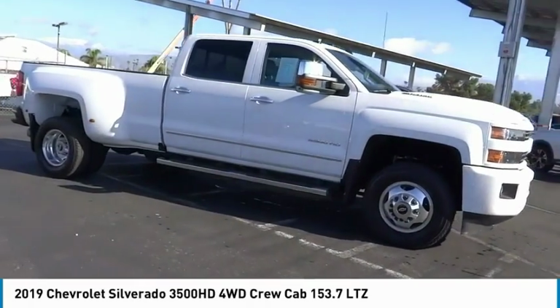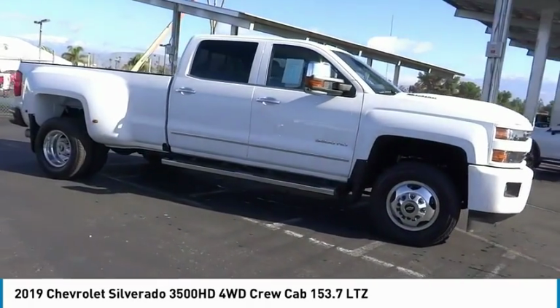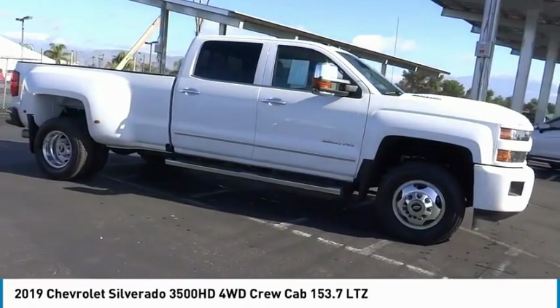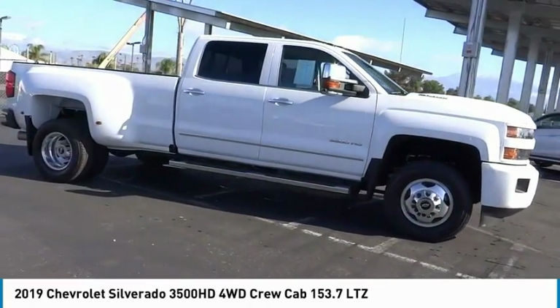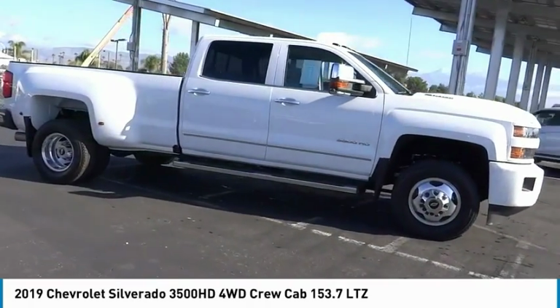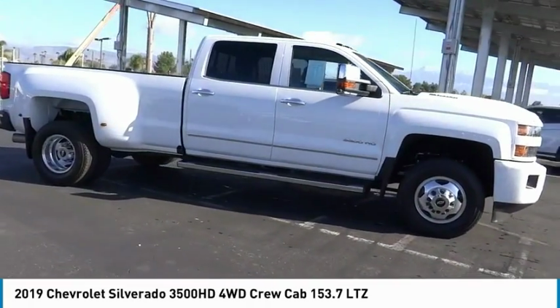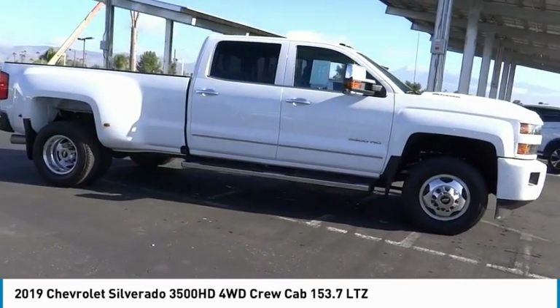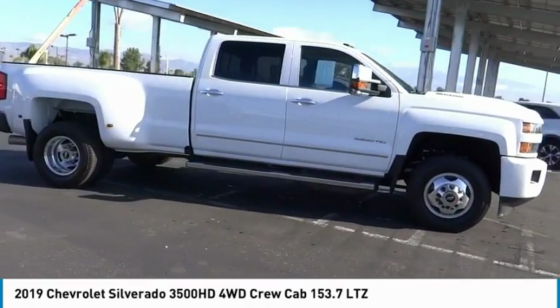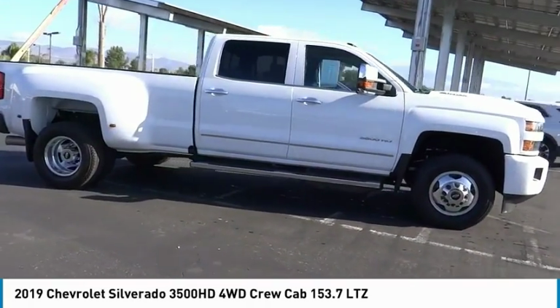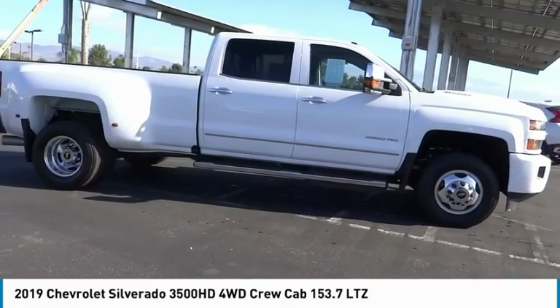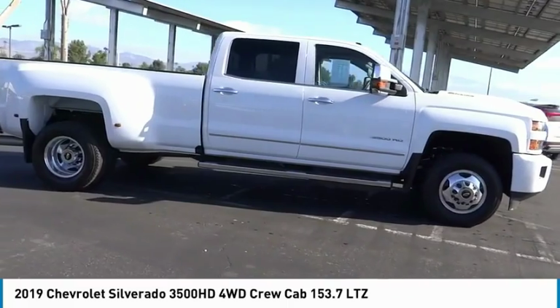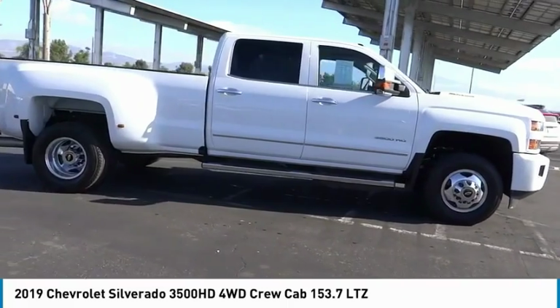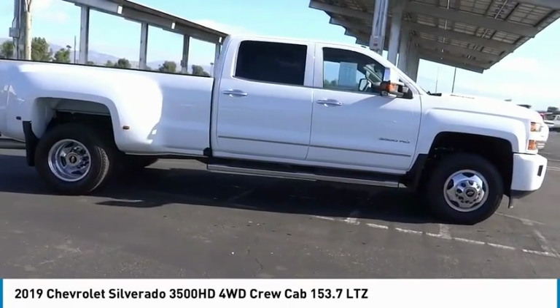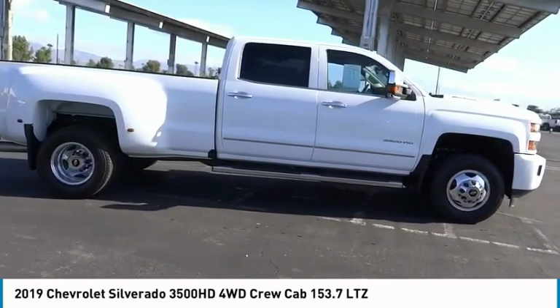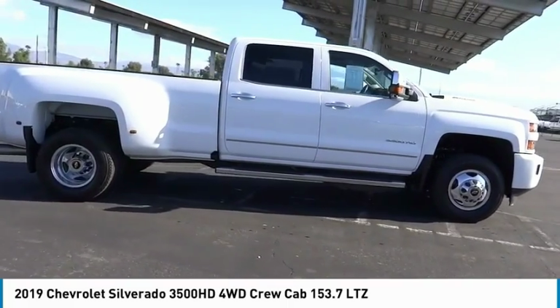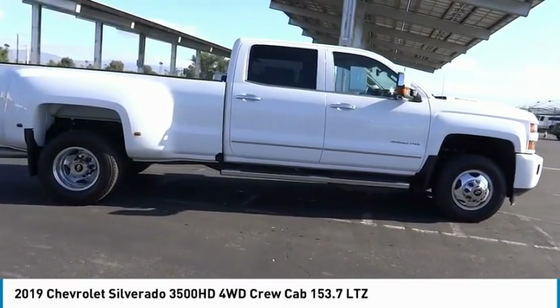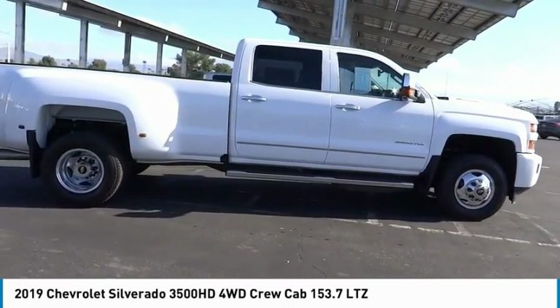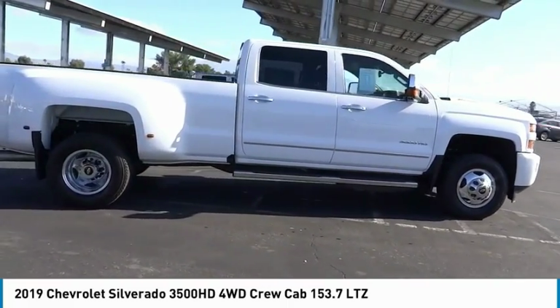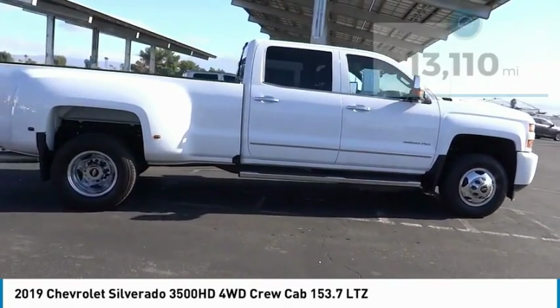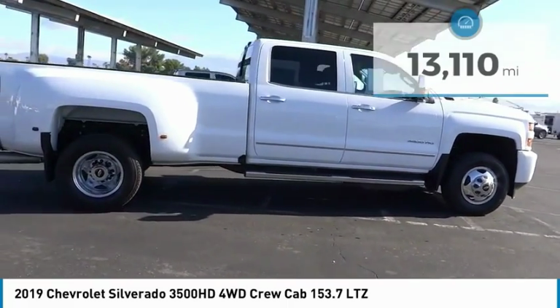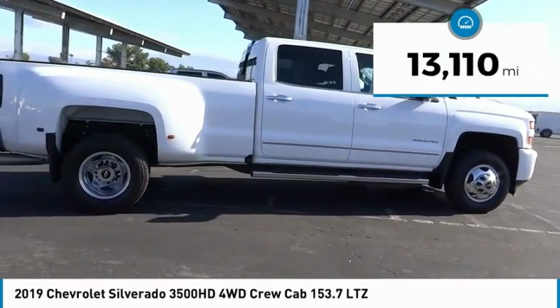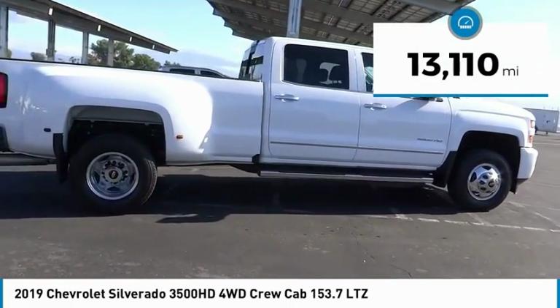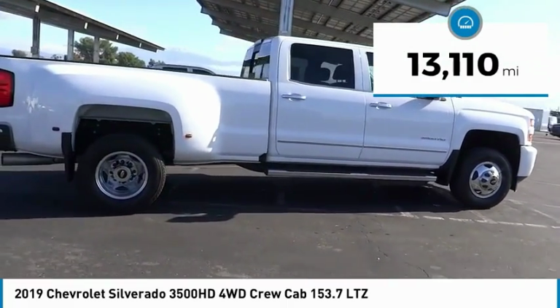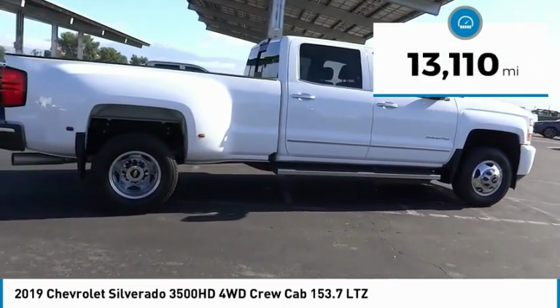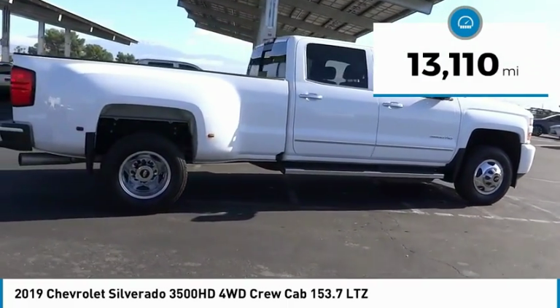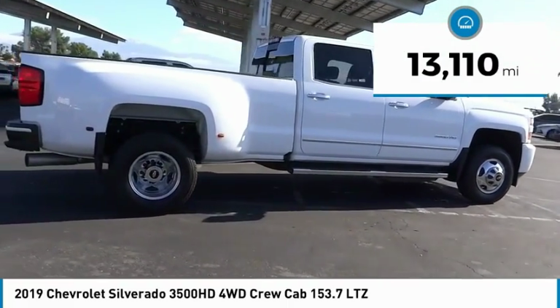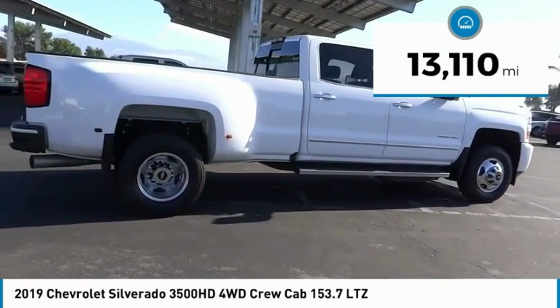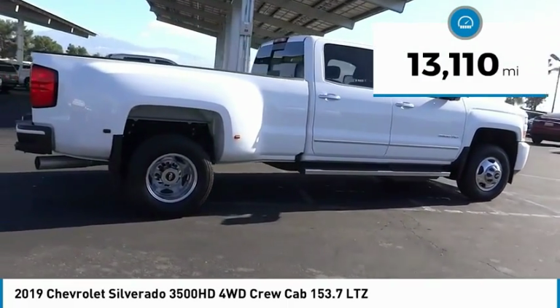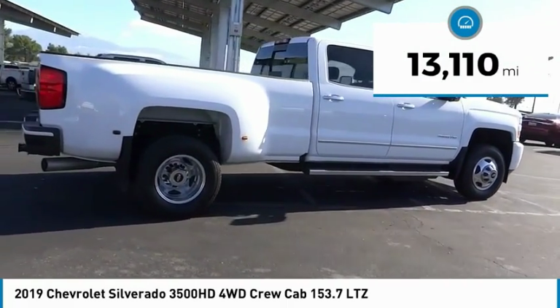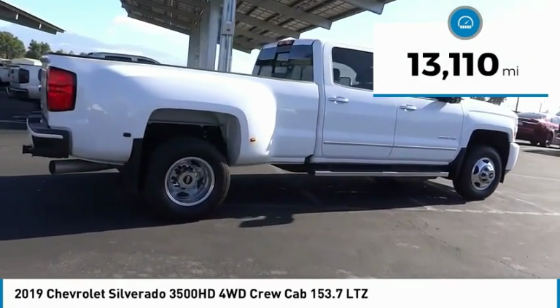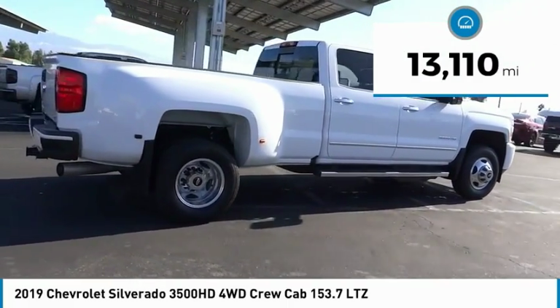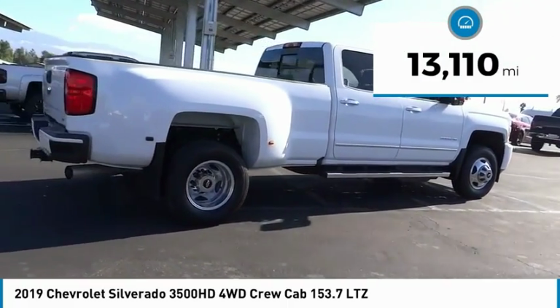Pros: everything. Cons: nothing. This vehicle has less than 15,000 miles.